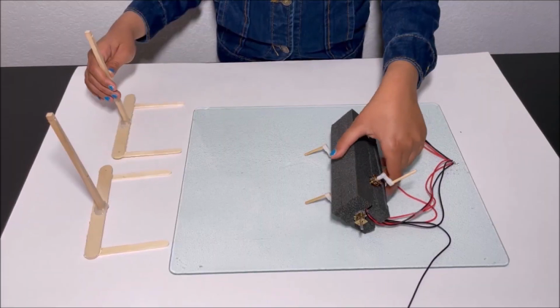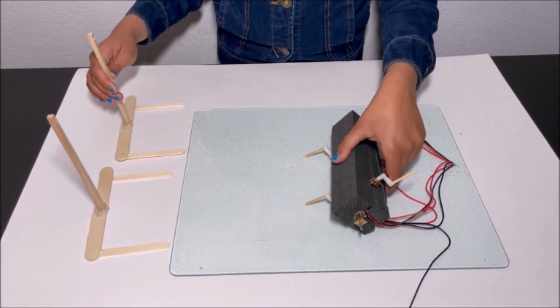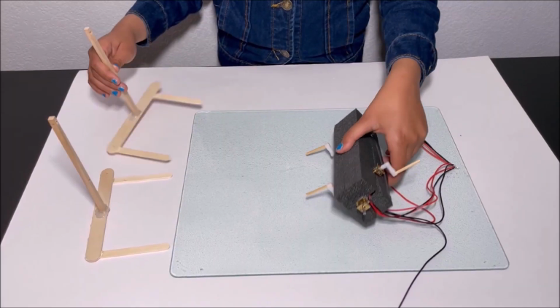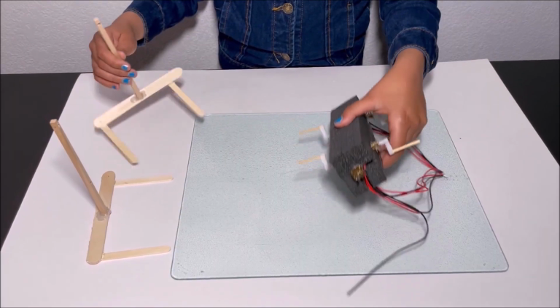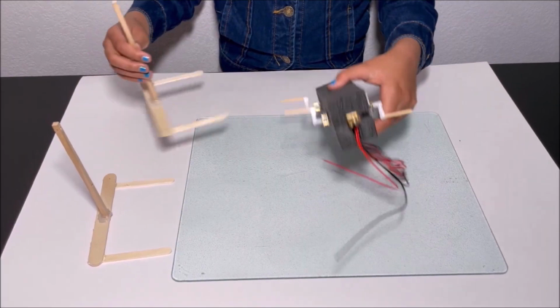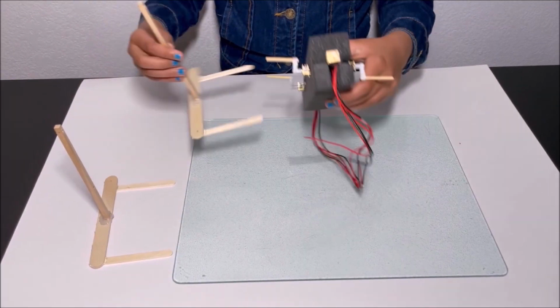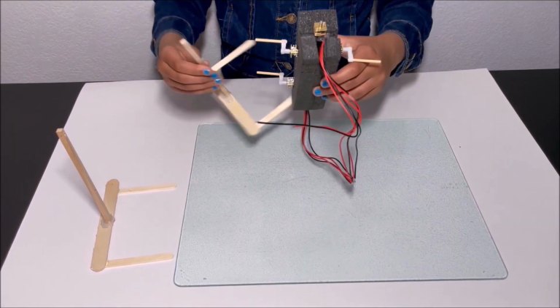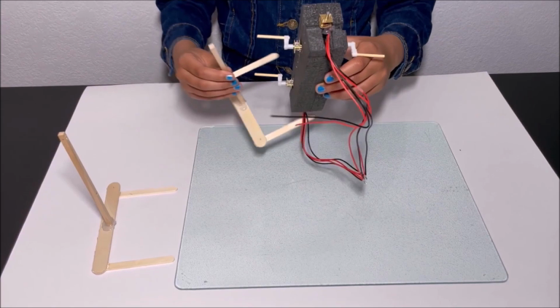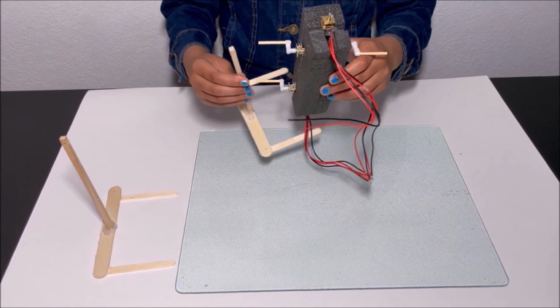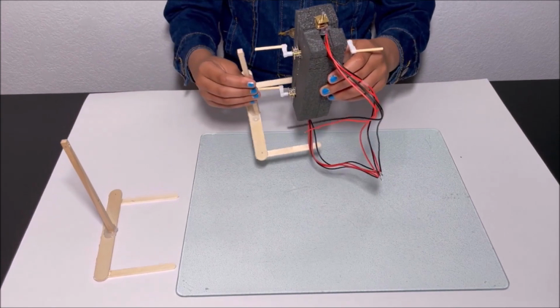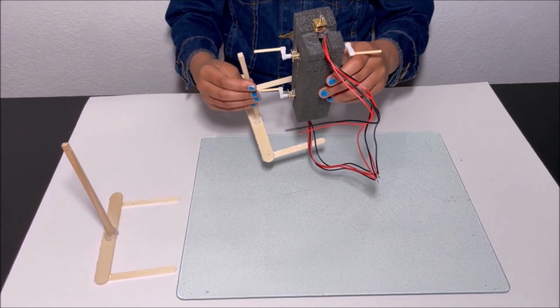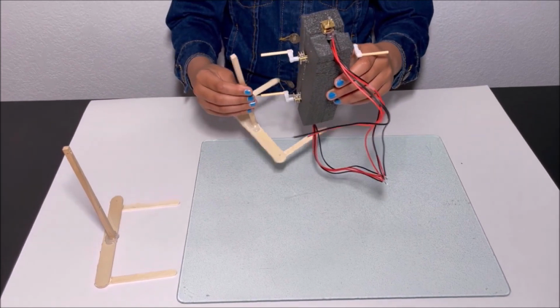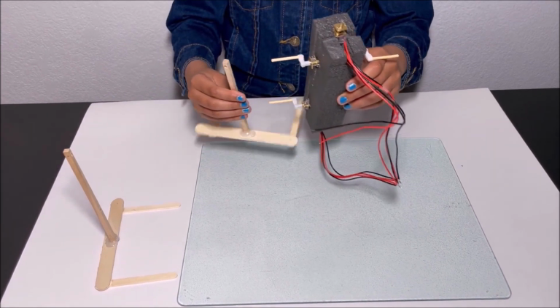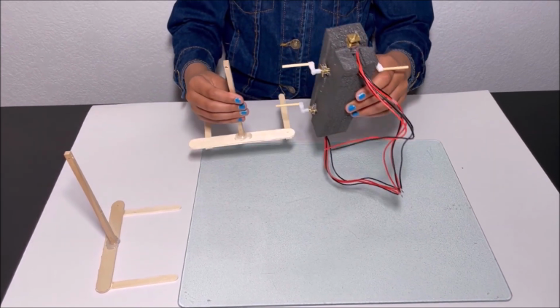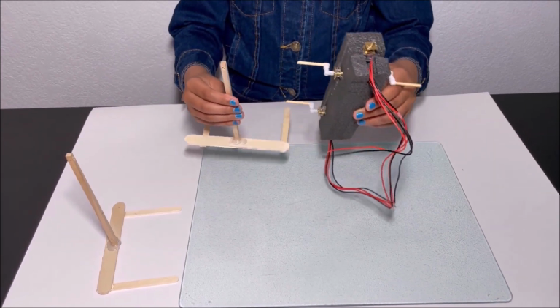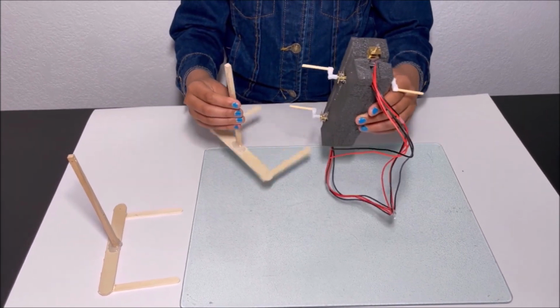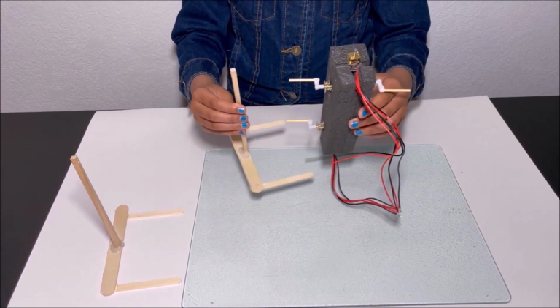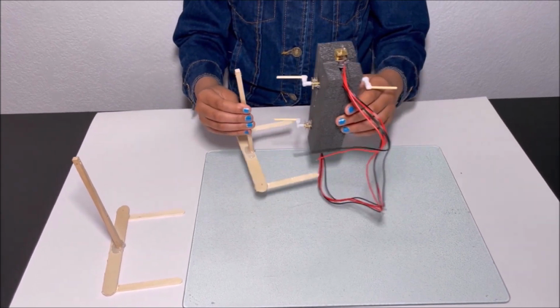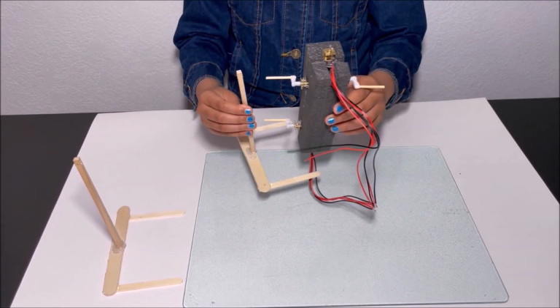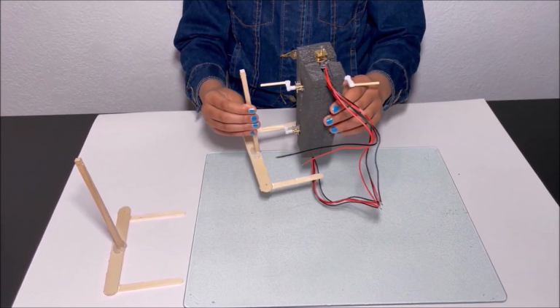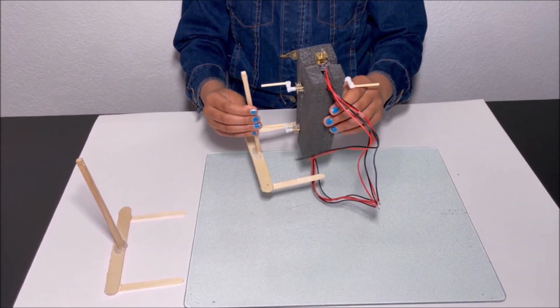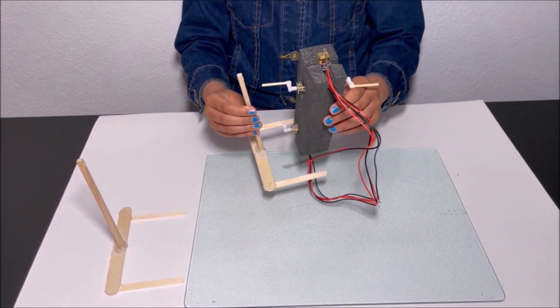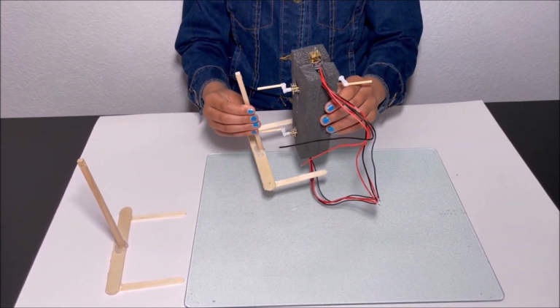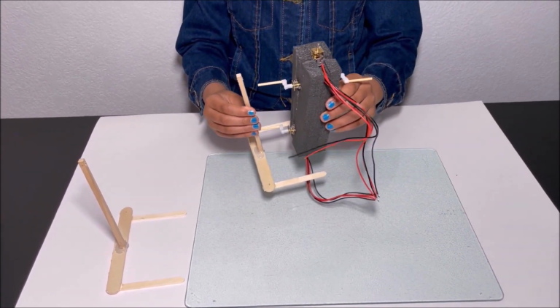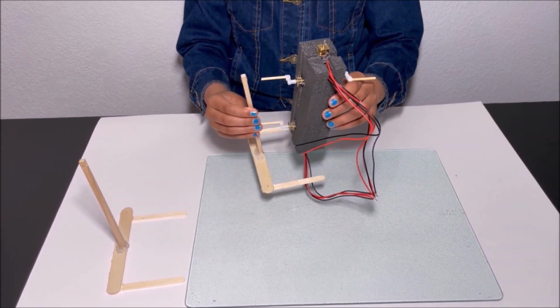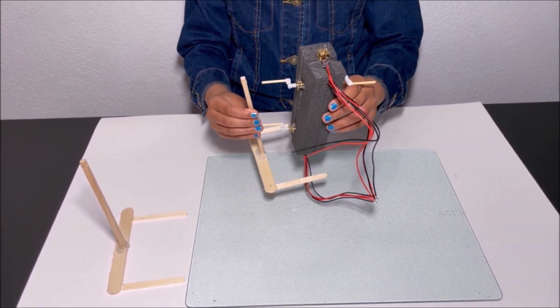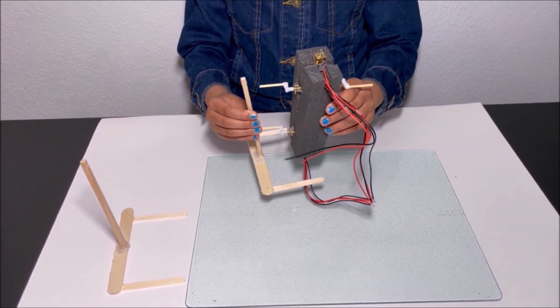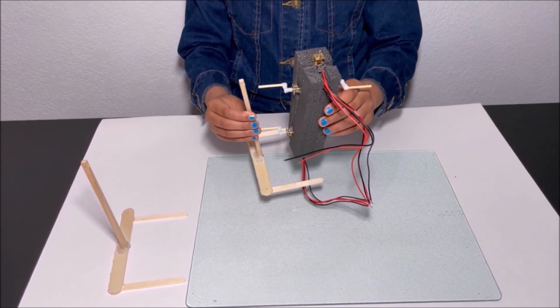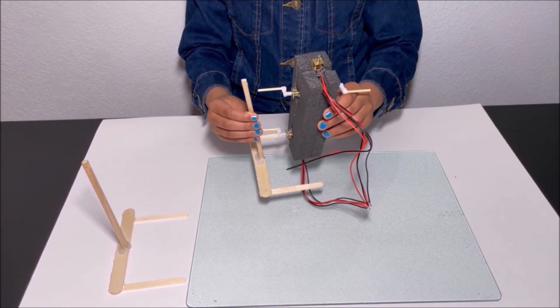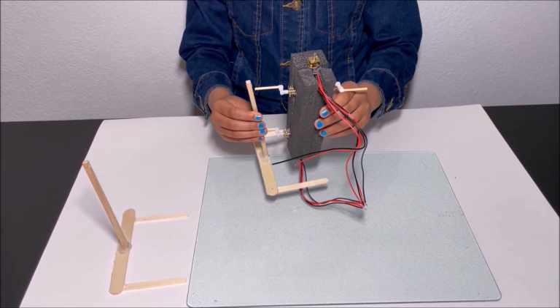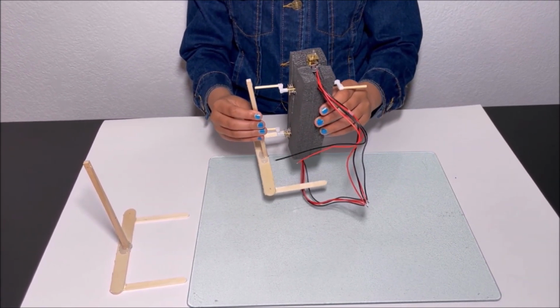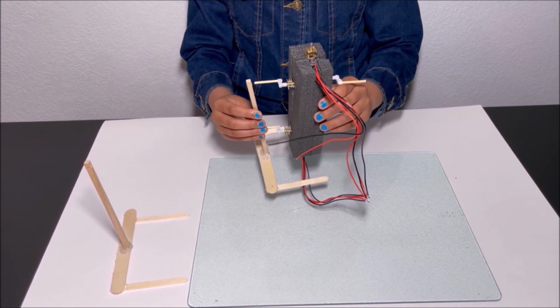After, attach the legs to the body of the robot.